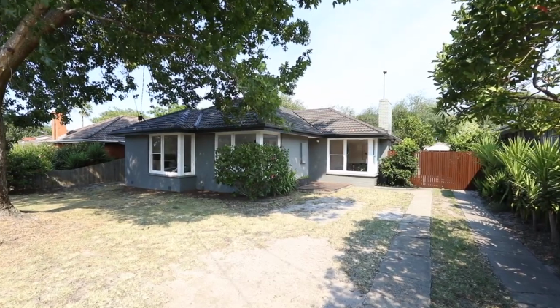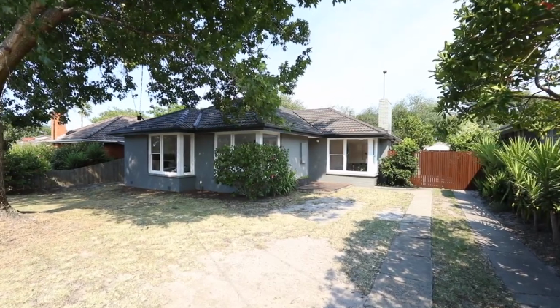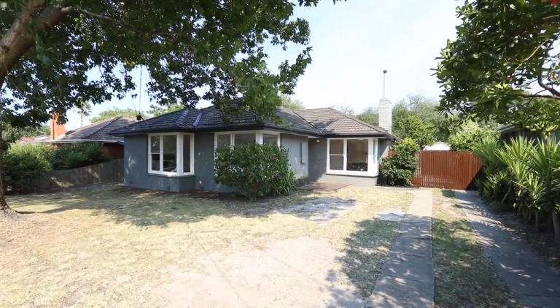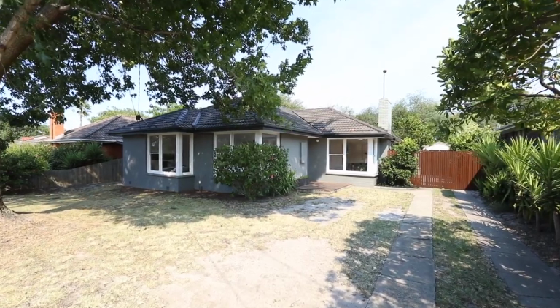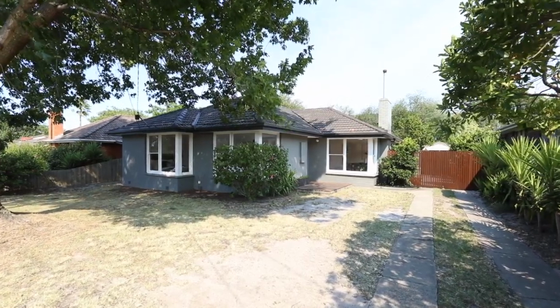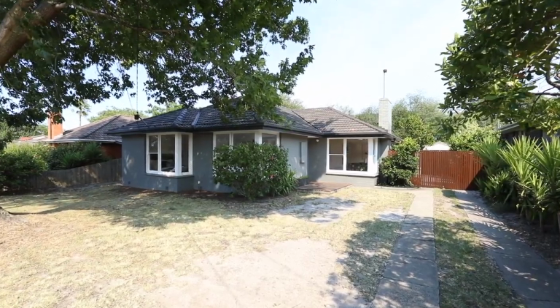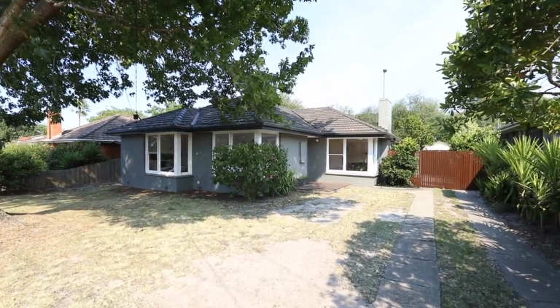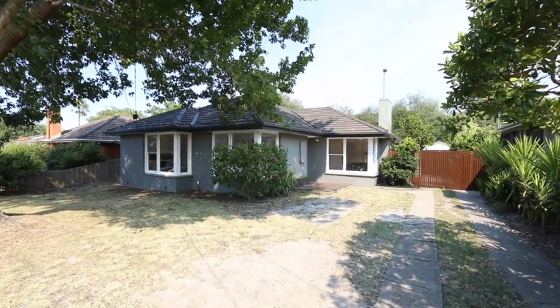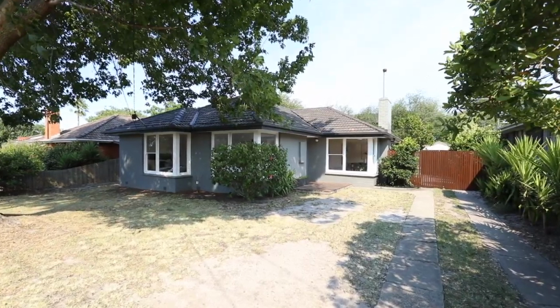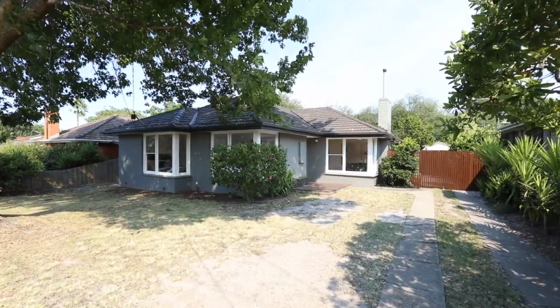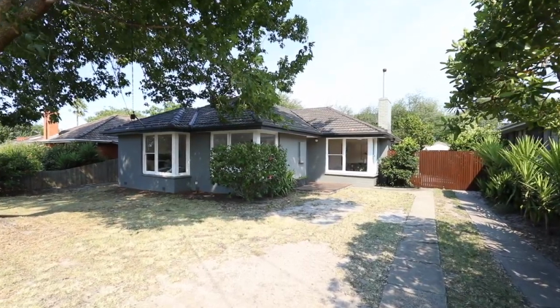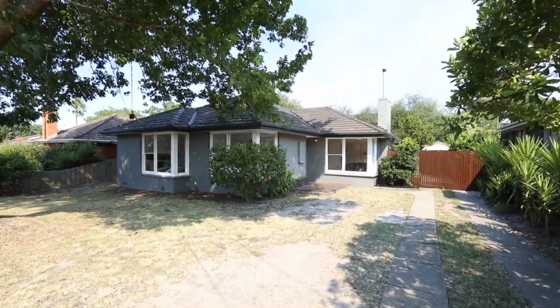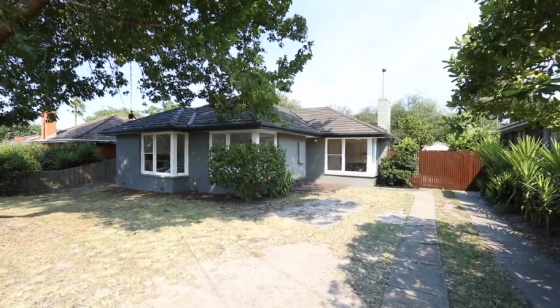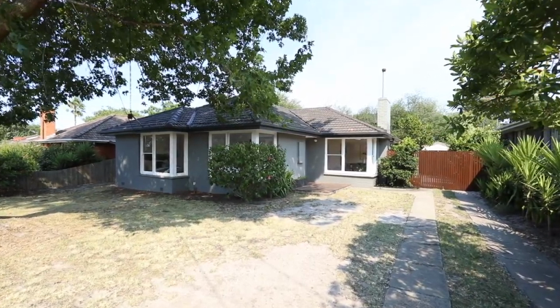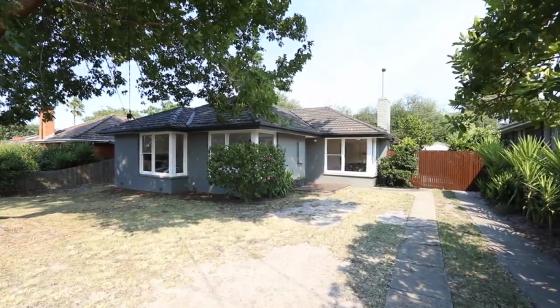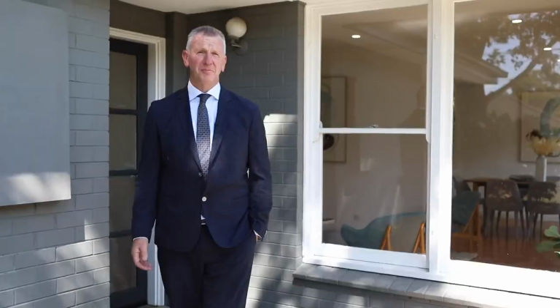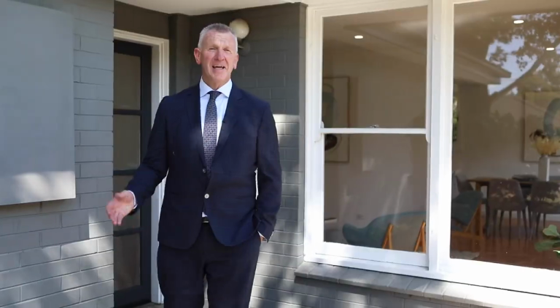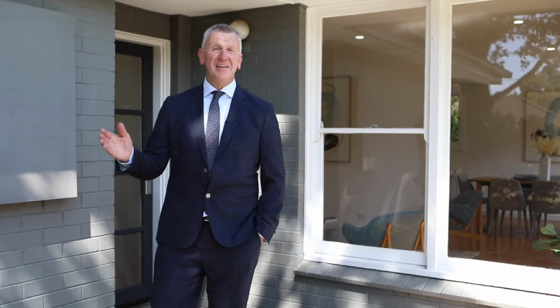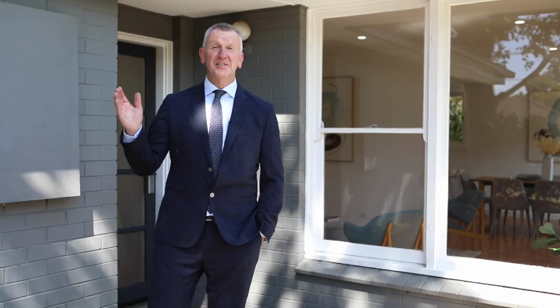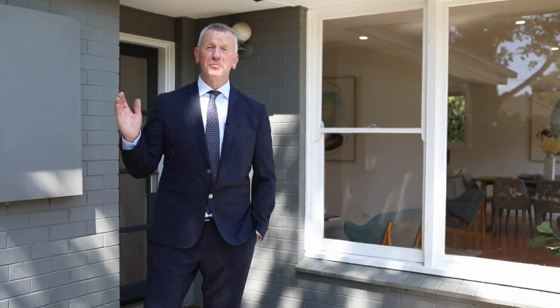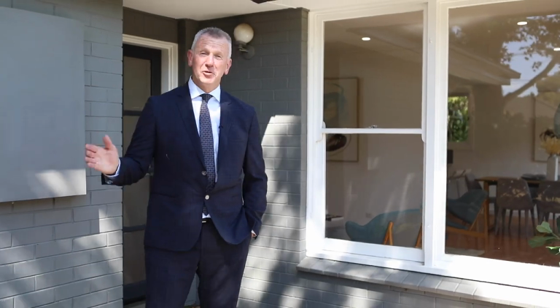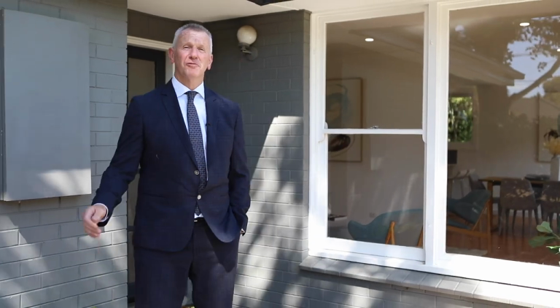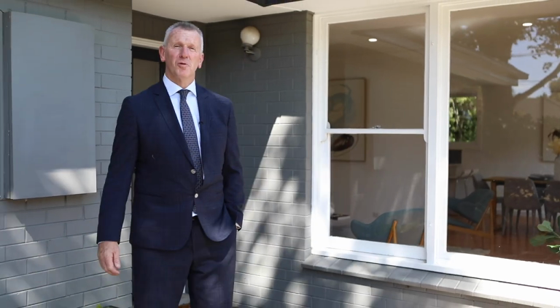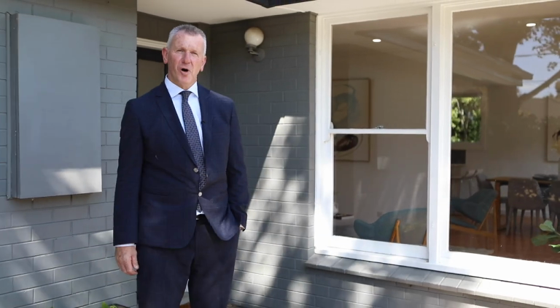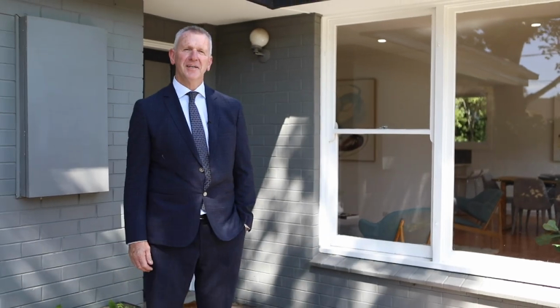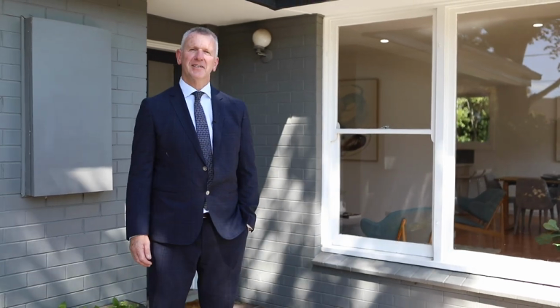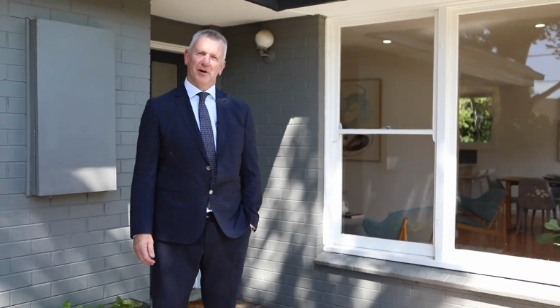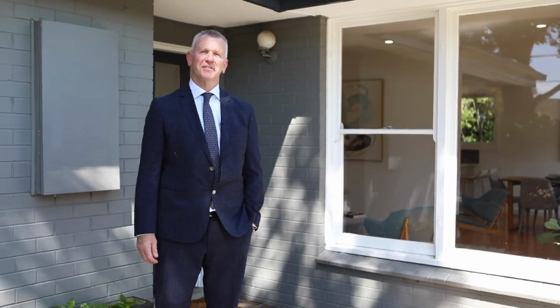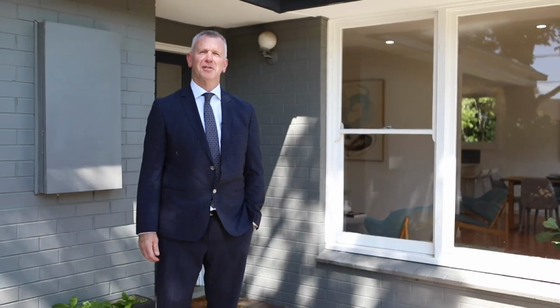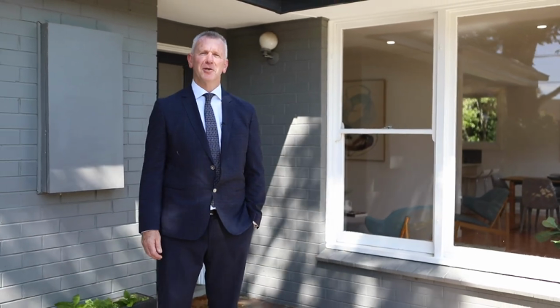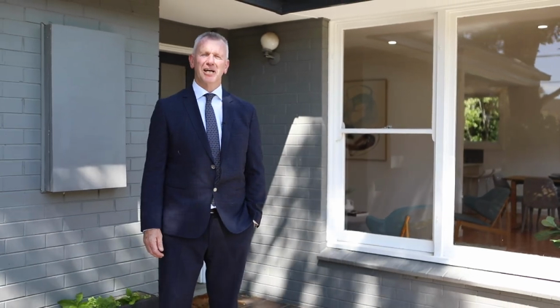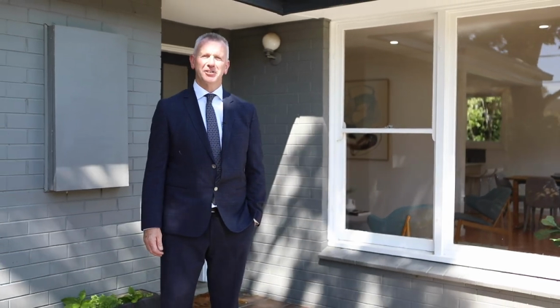Welcome to number six, Coral Court Cheltenham, in this beautiful, quiet cul-de-sac location.